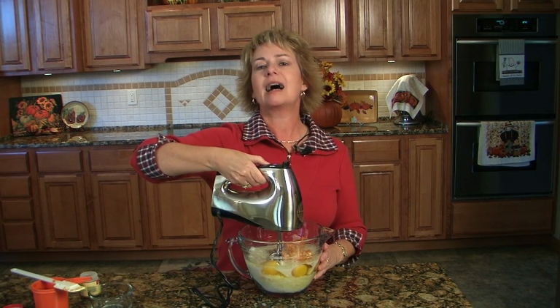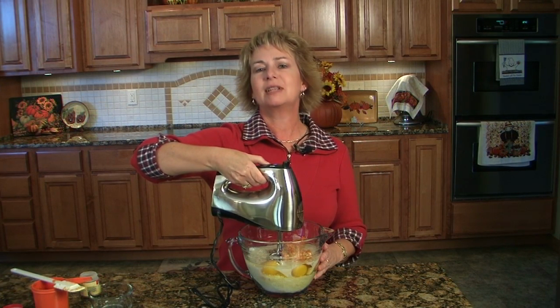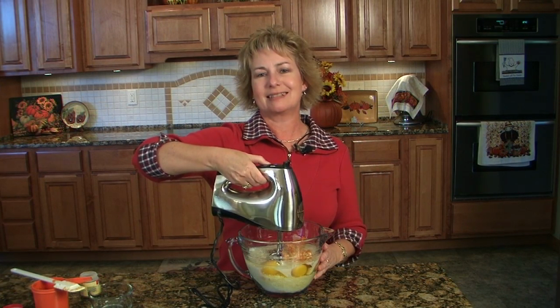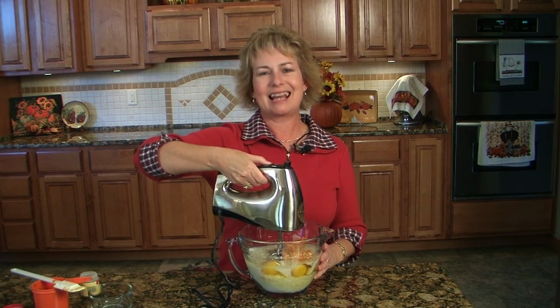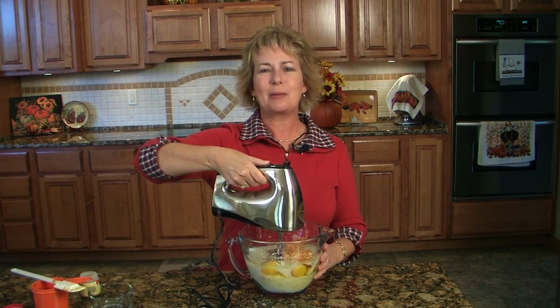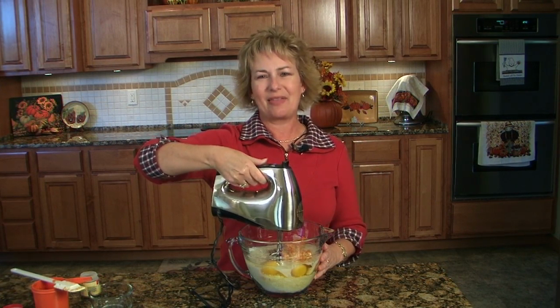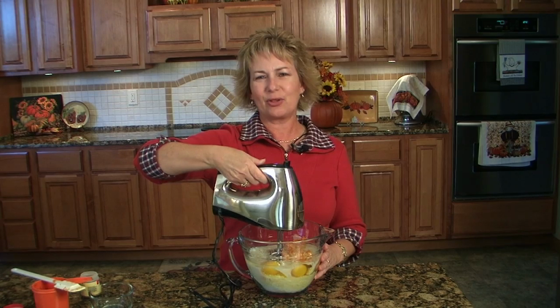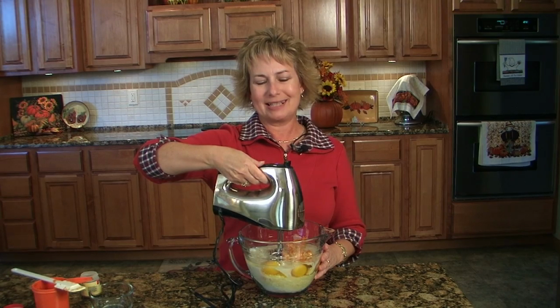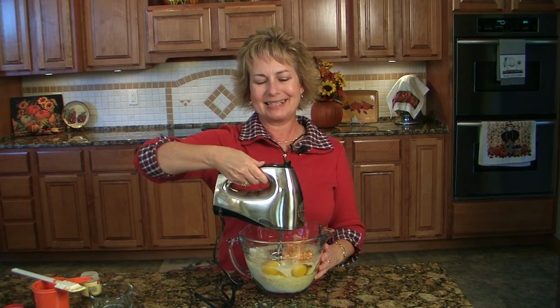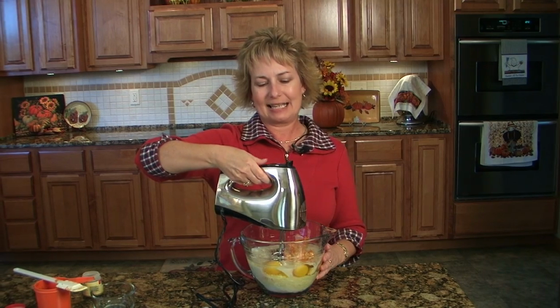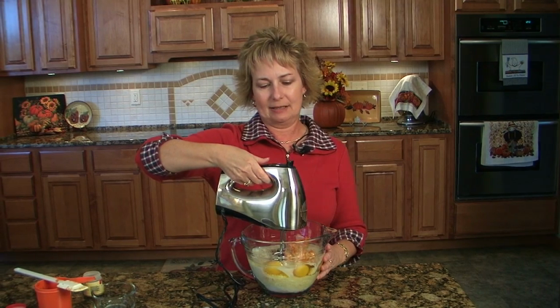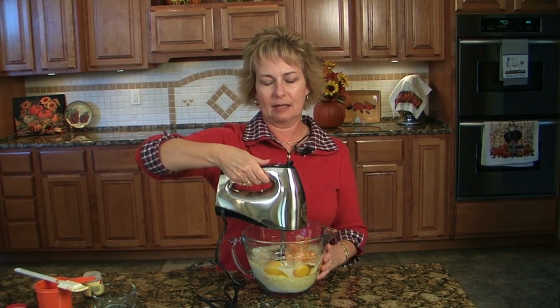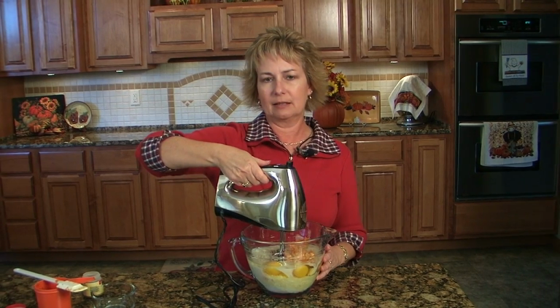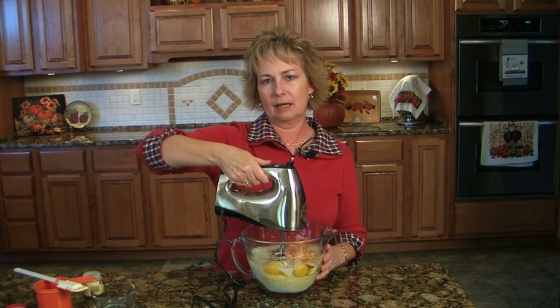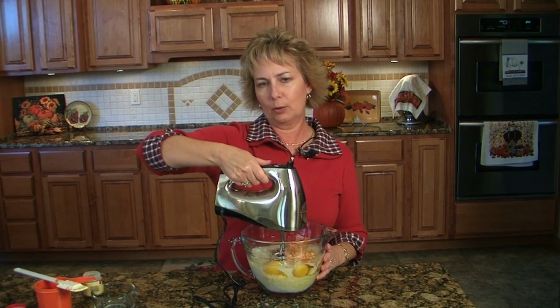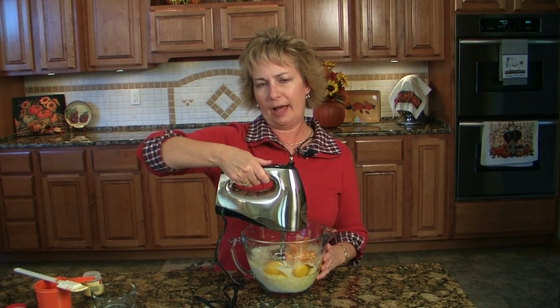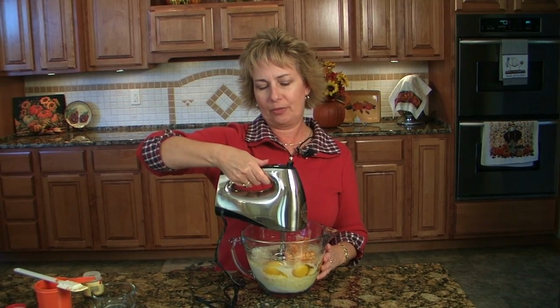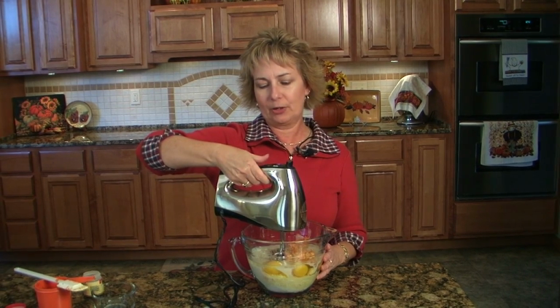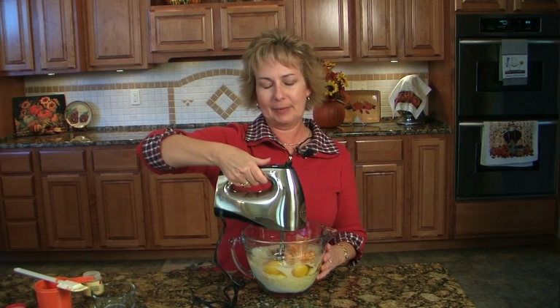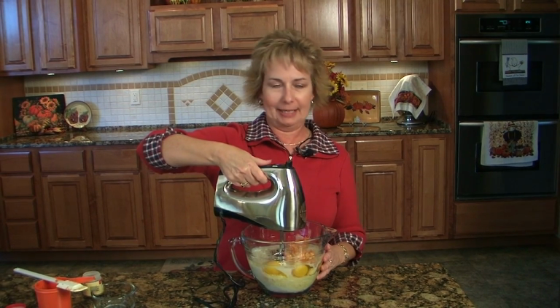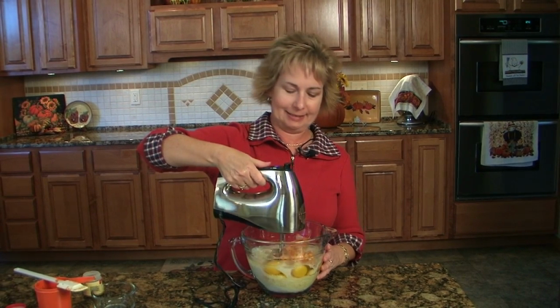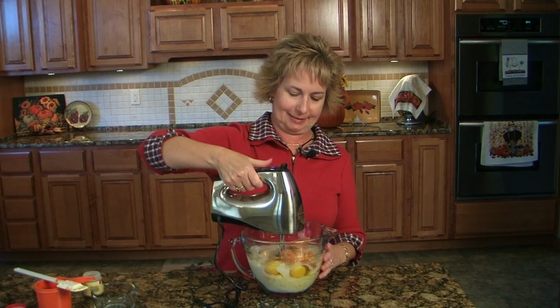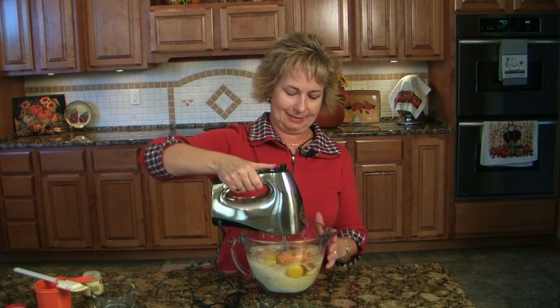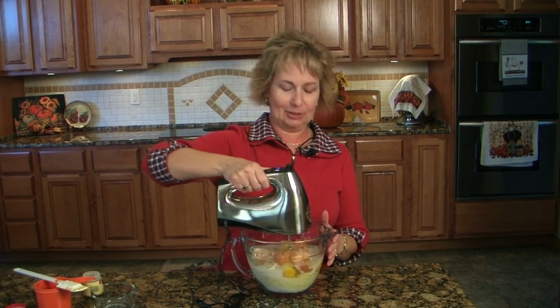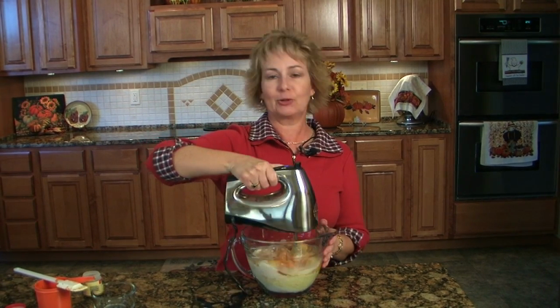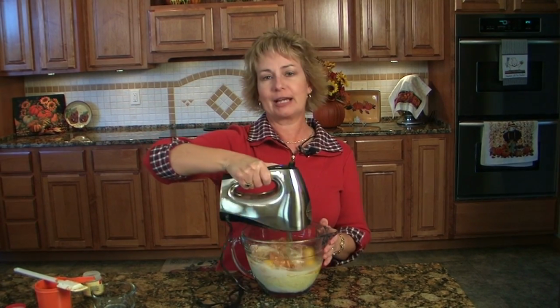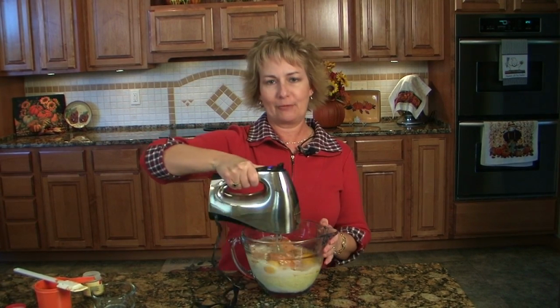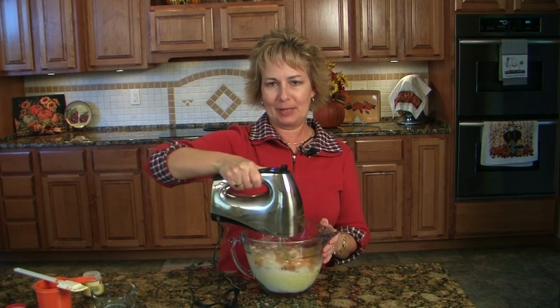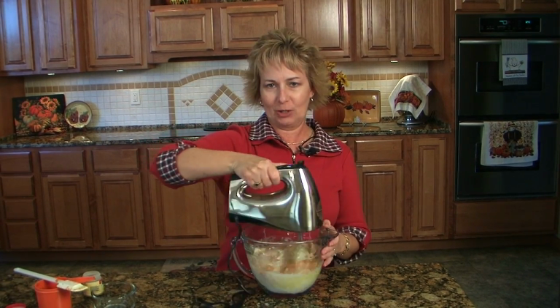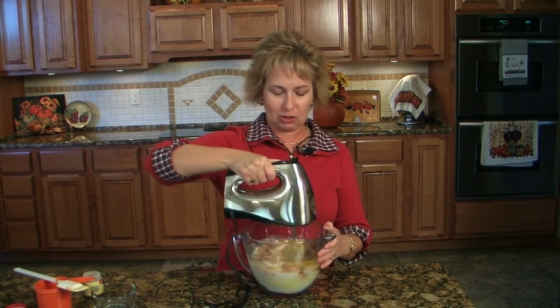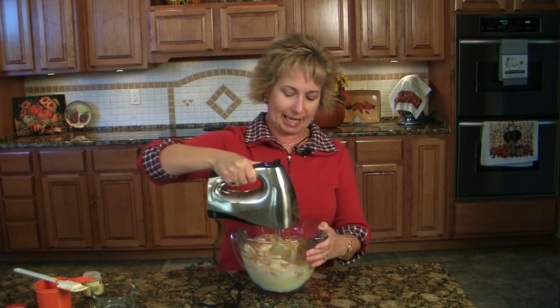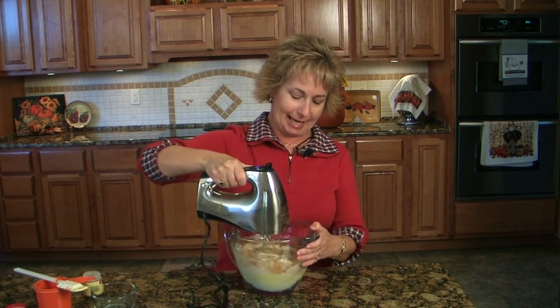Obviously, I meant 30 seconds on low, not 30 minutes. Good grief, we'd be here all day.